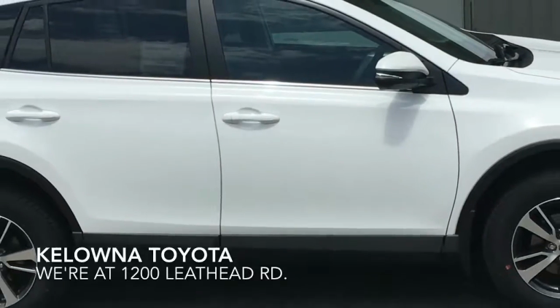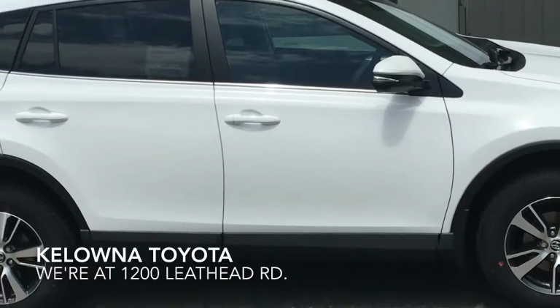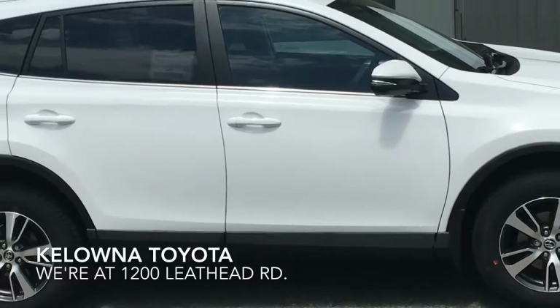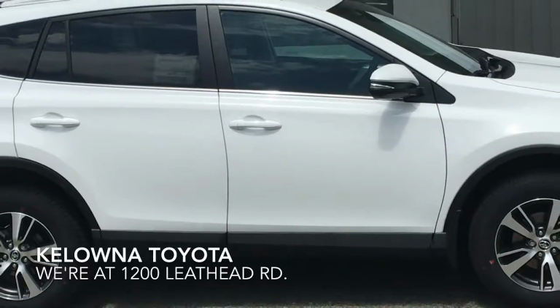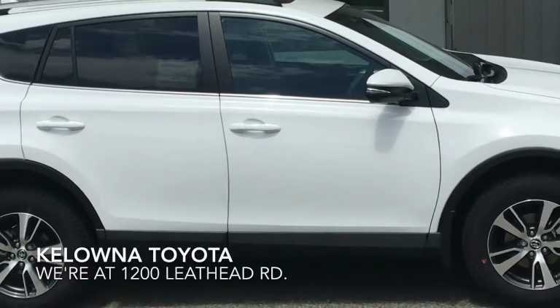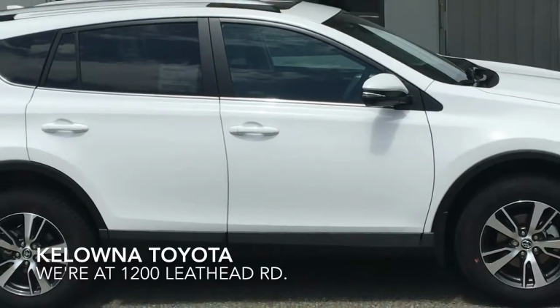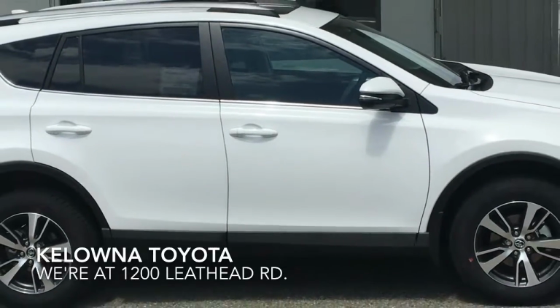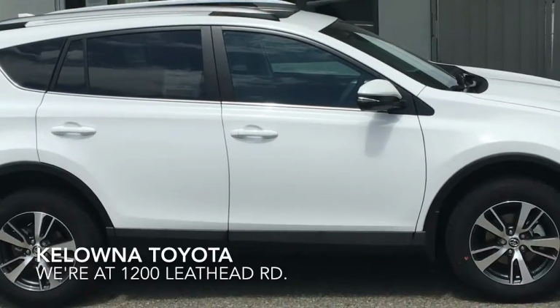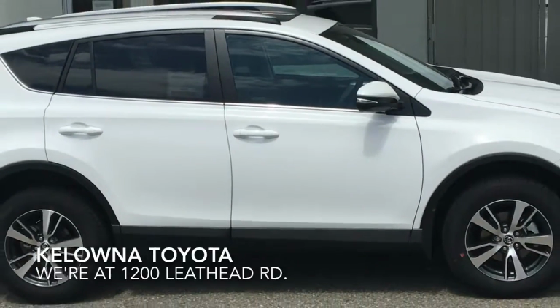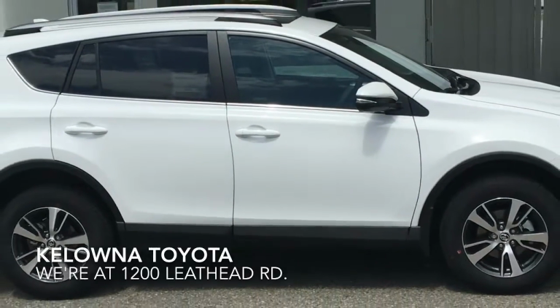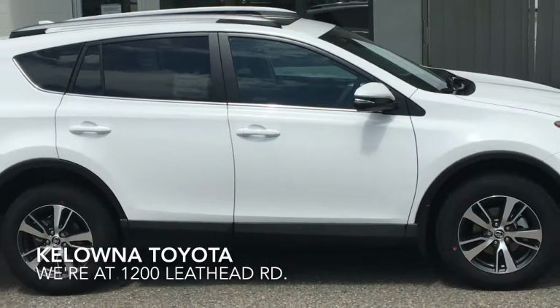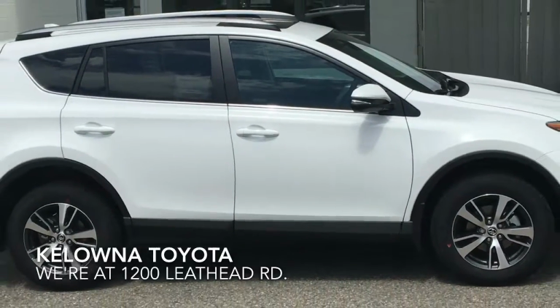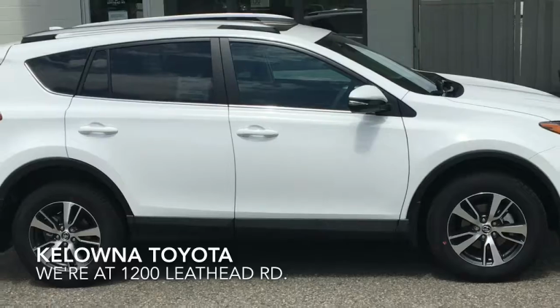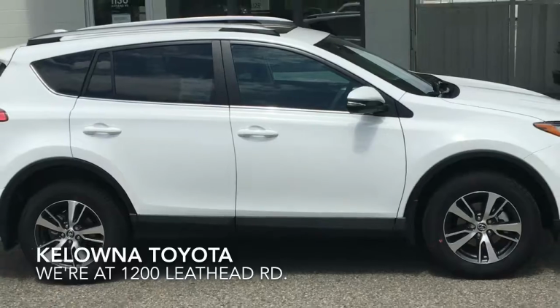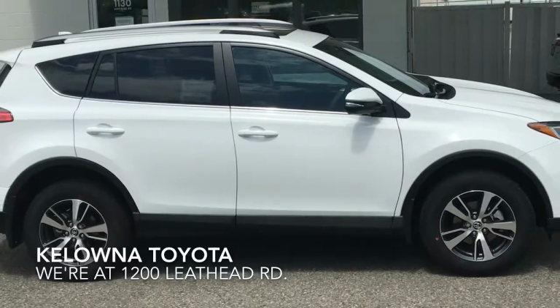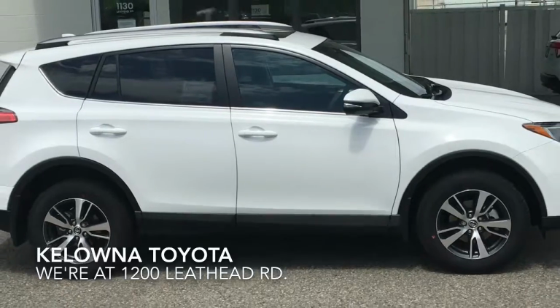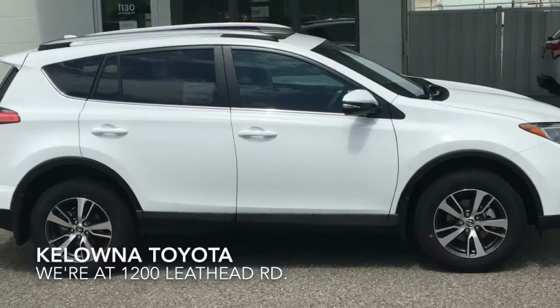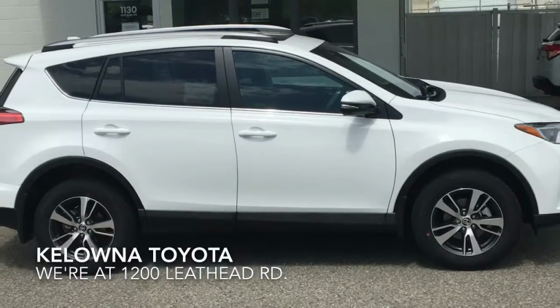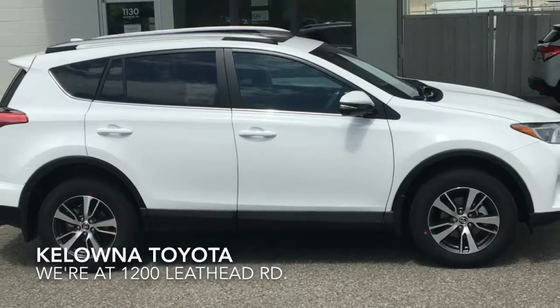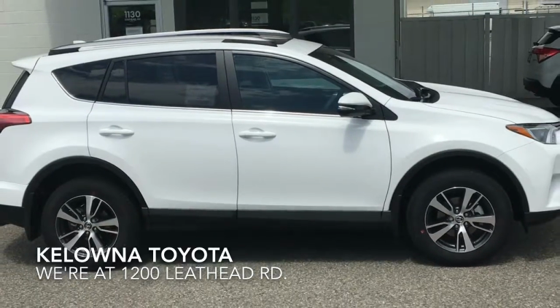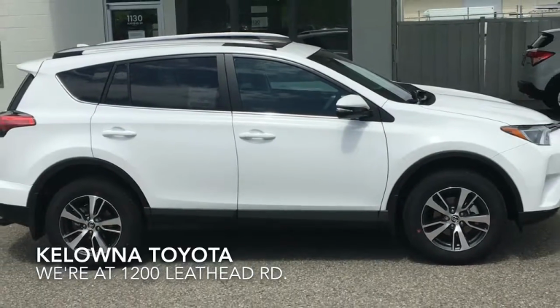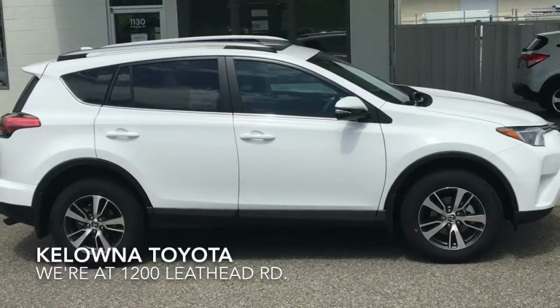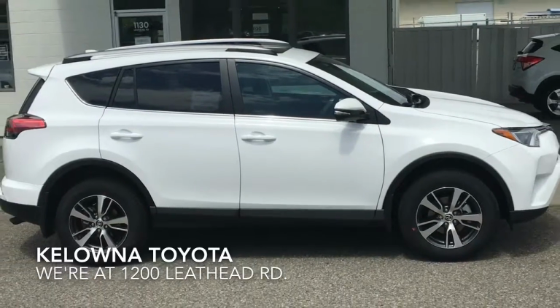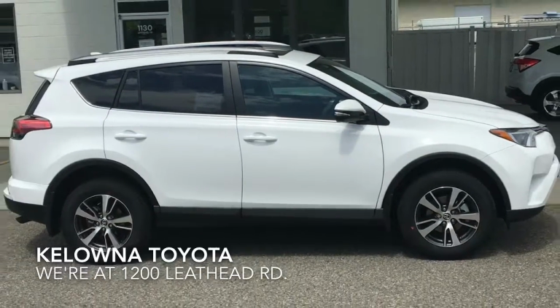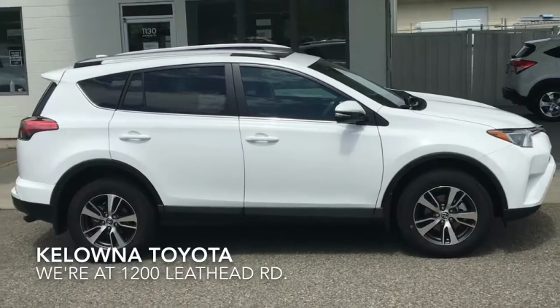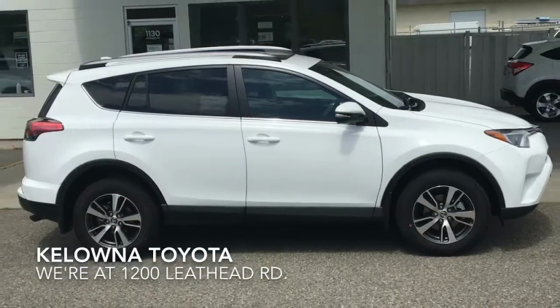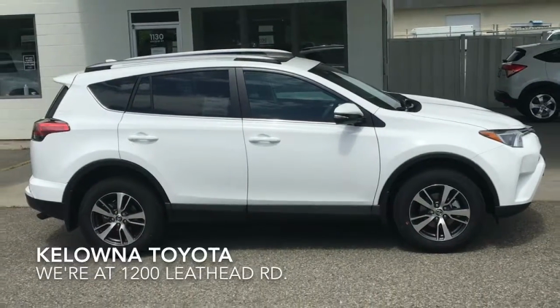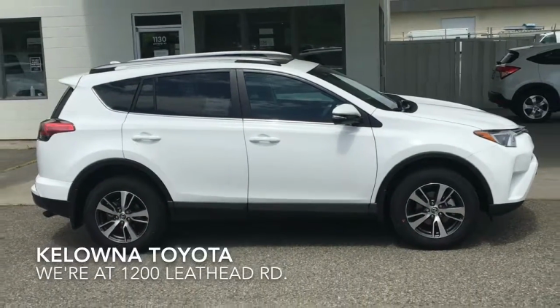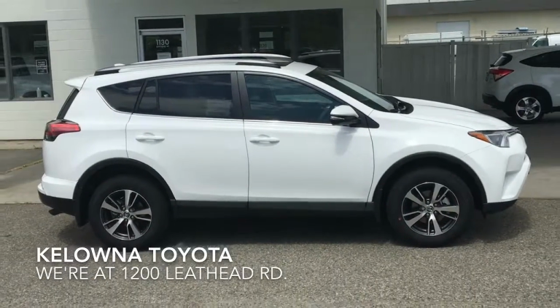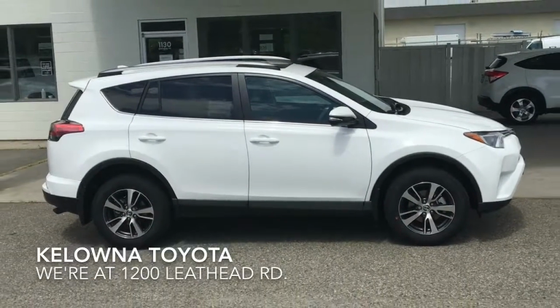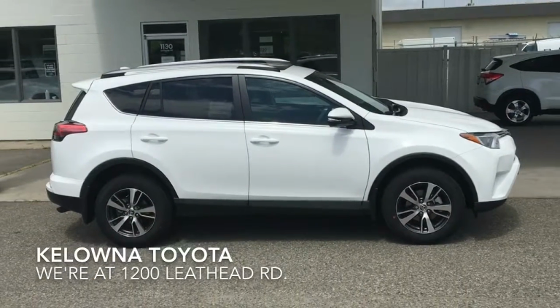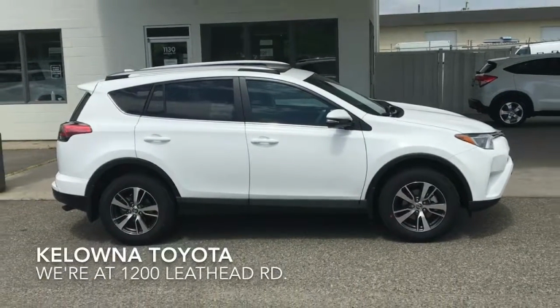If you're in the market for a well-equipped, comfortable sport utility vehicle, stop by today and test drive the impressive 2017 RAV4.